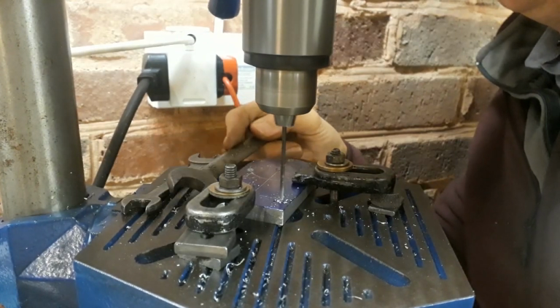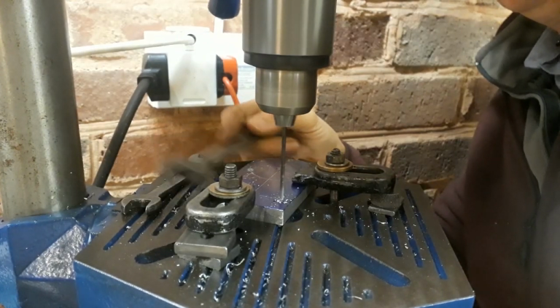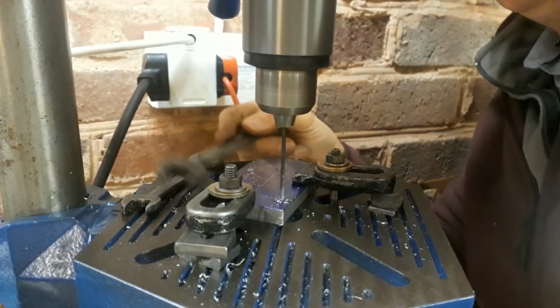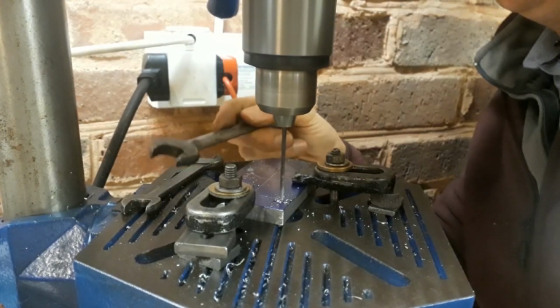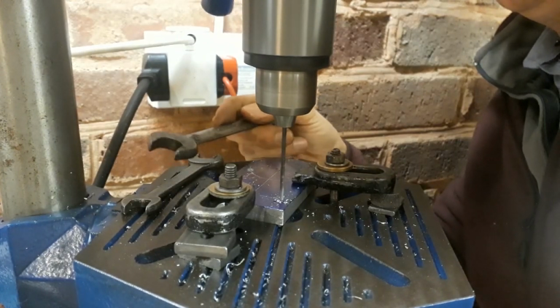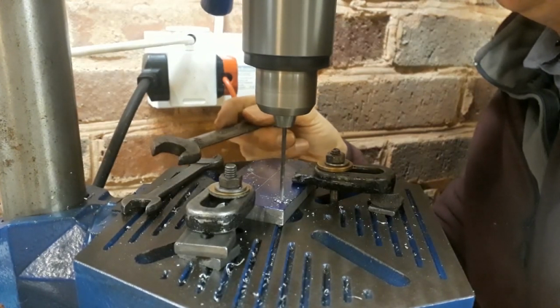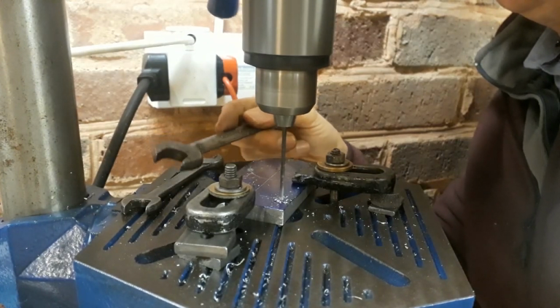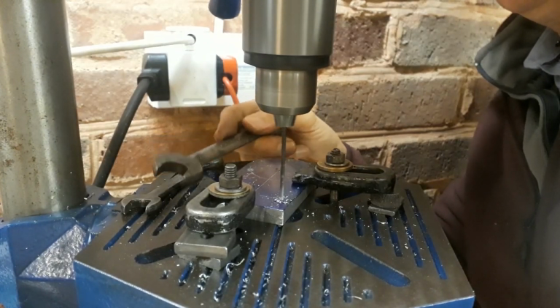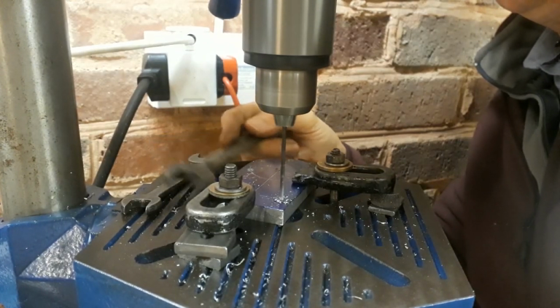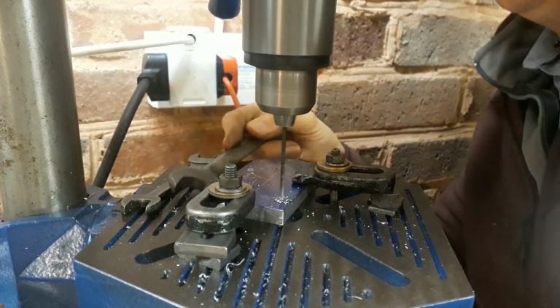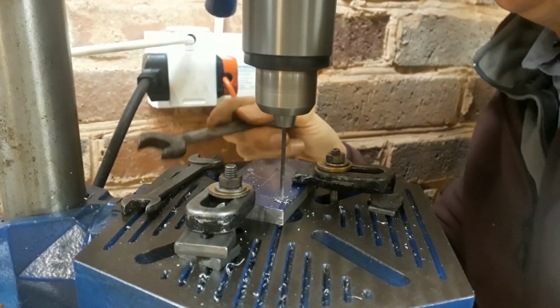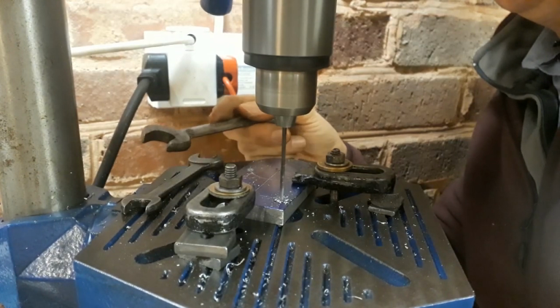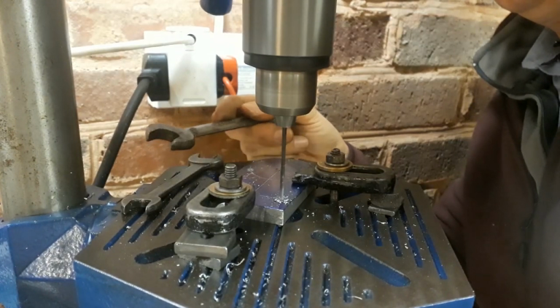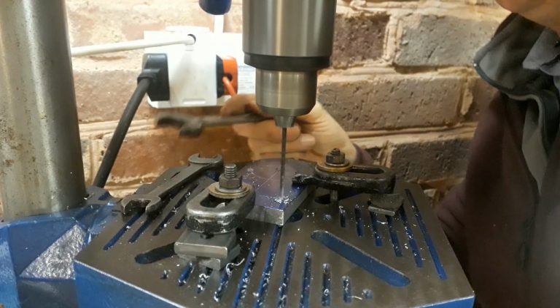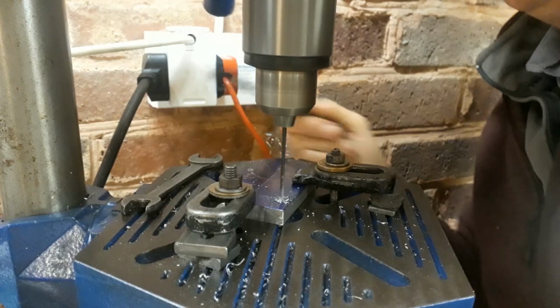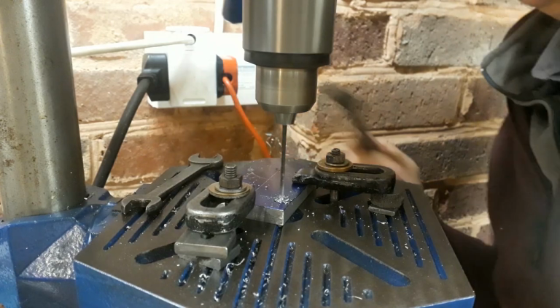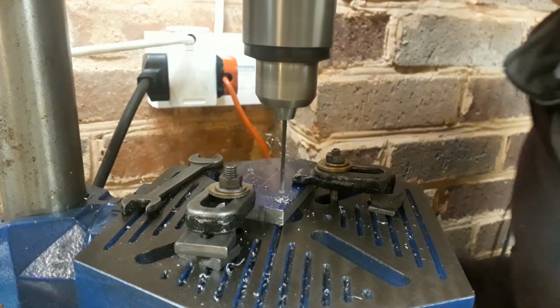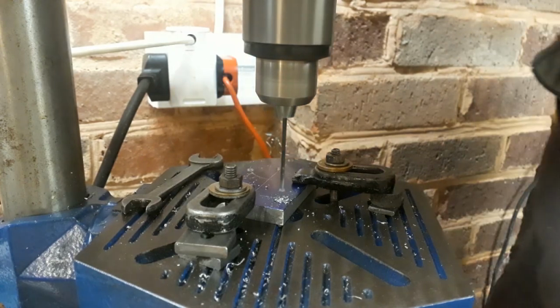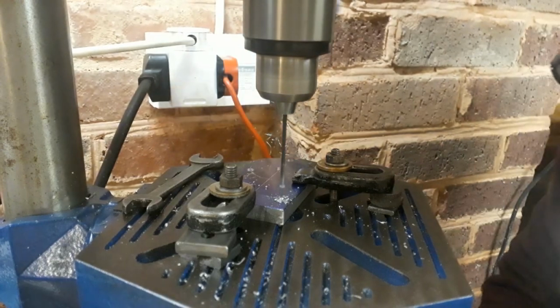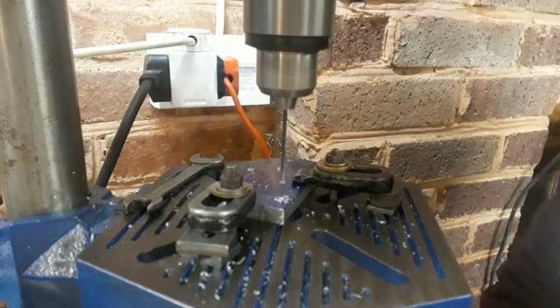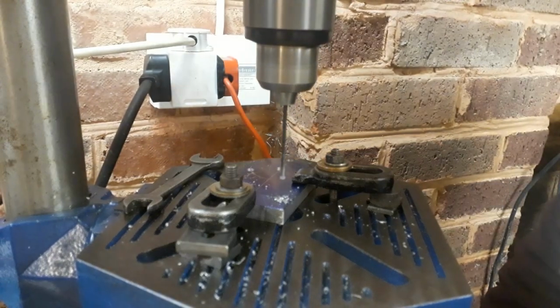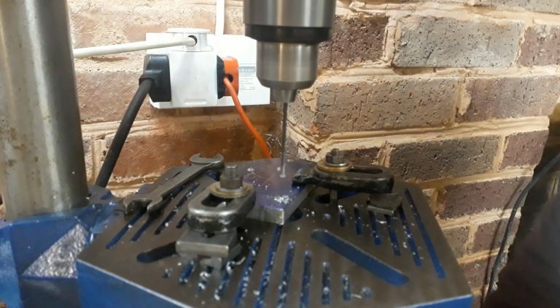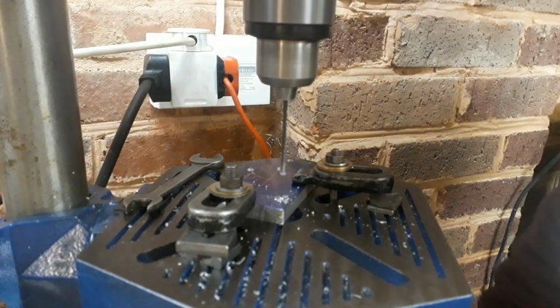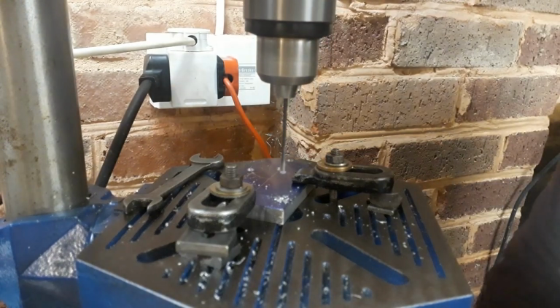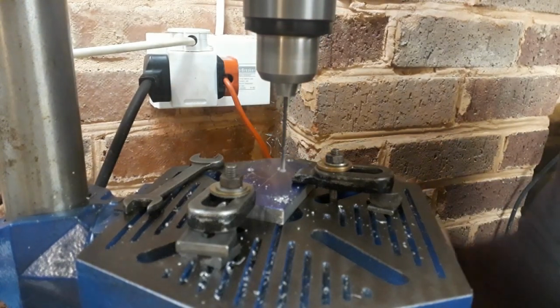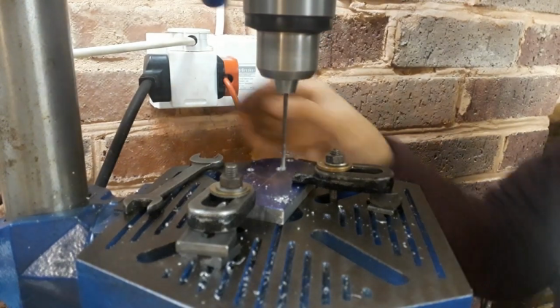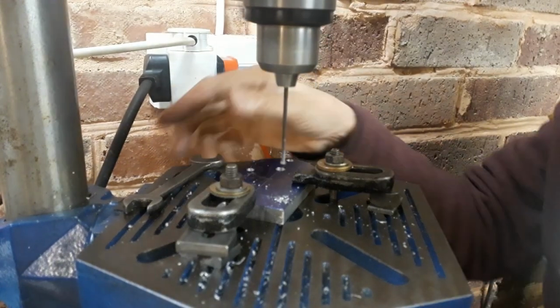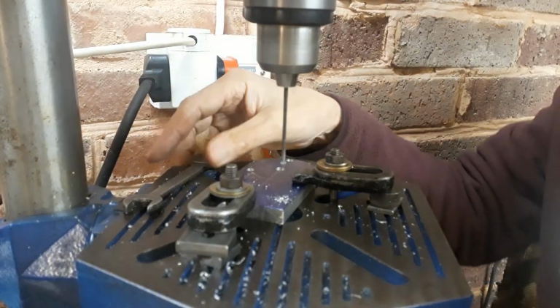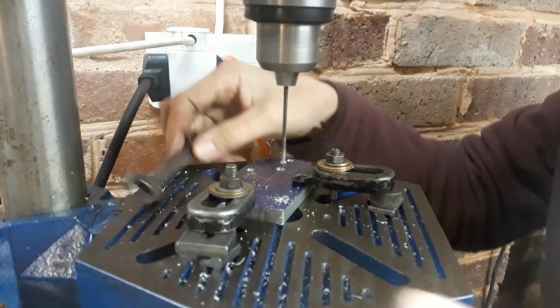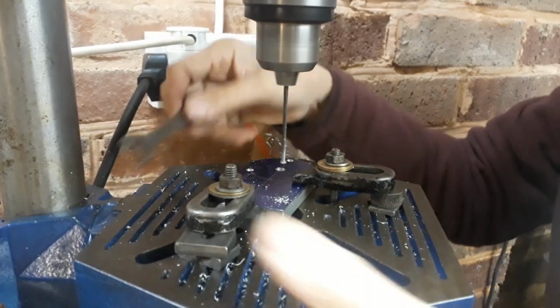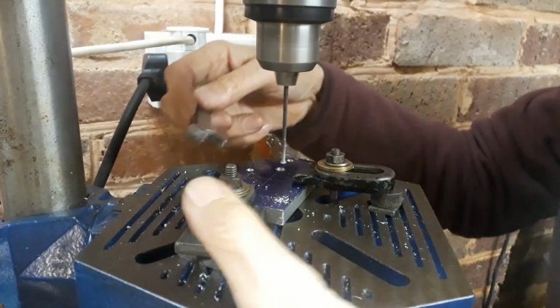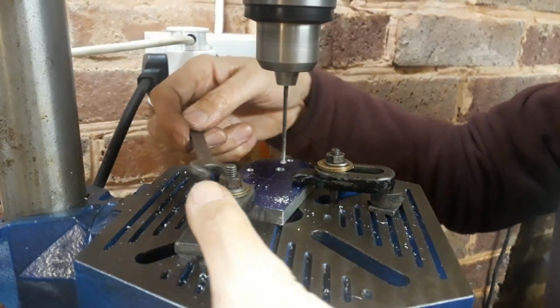I leave the clamps loose, move things around until I'm confident, then tighten the clamps.